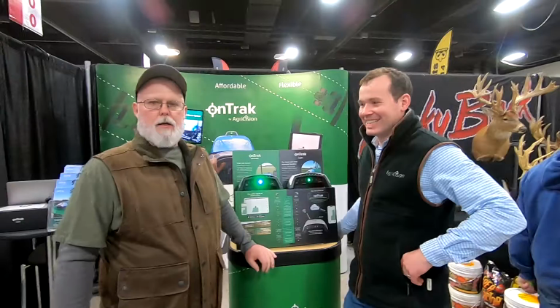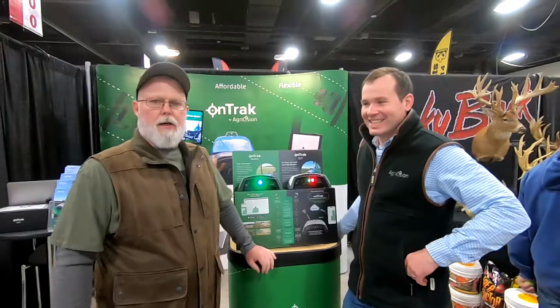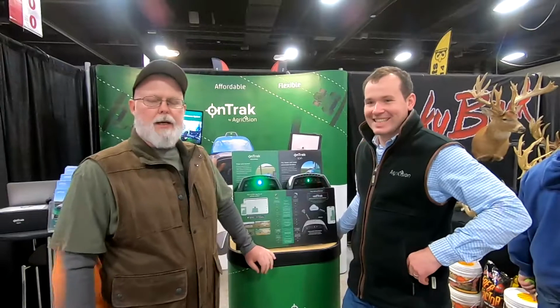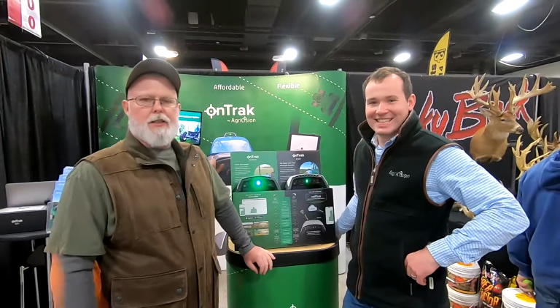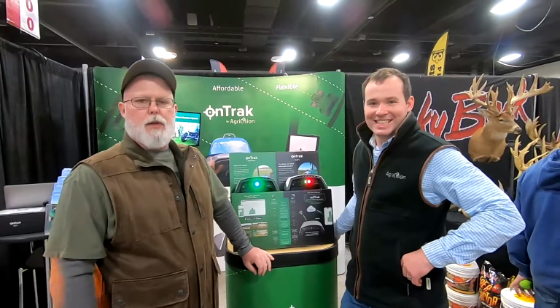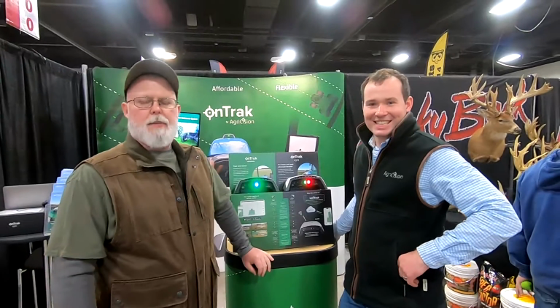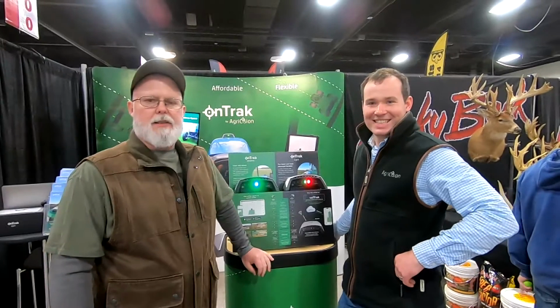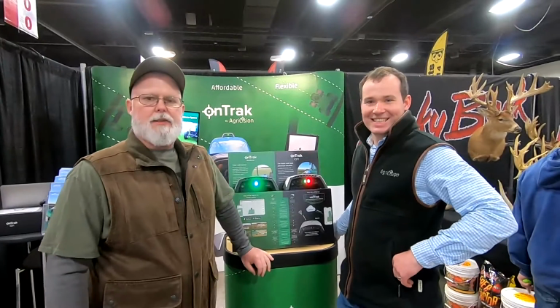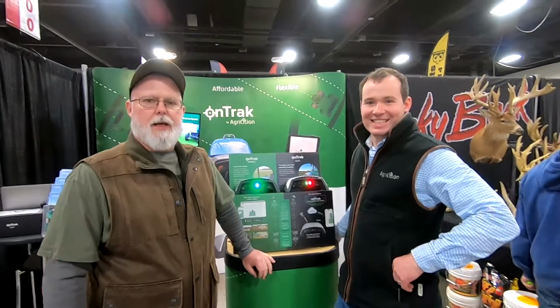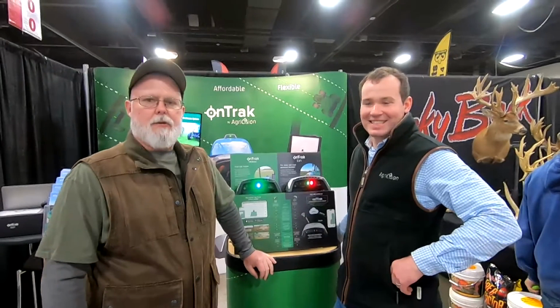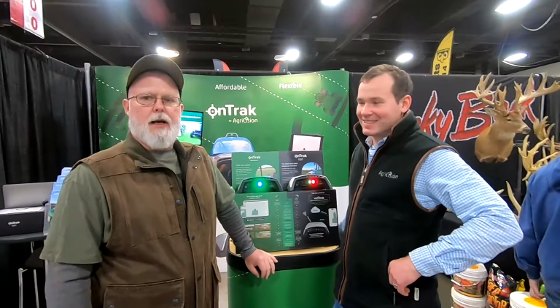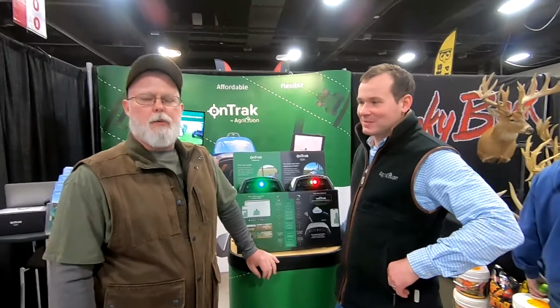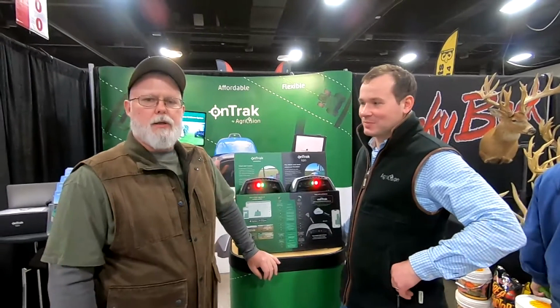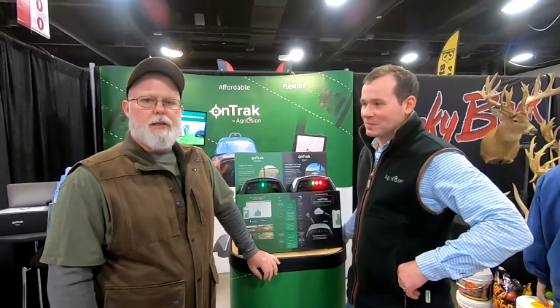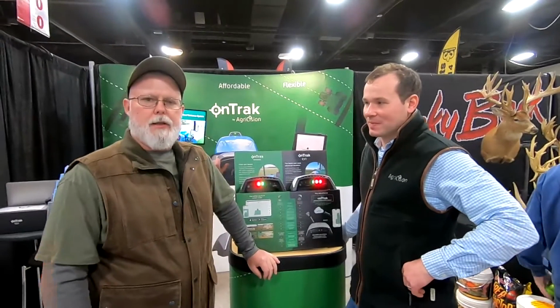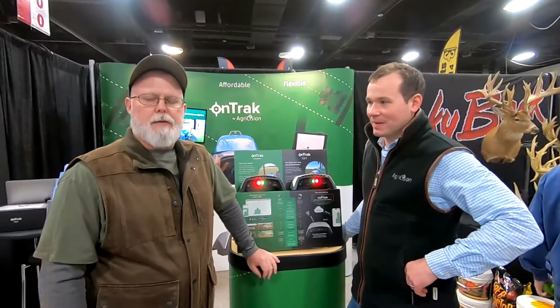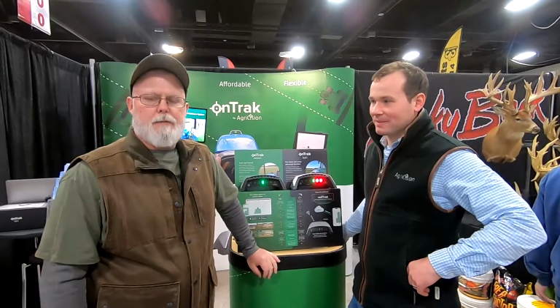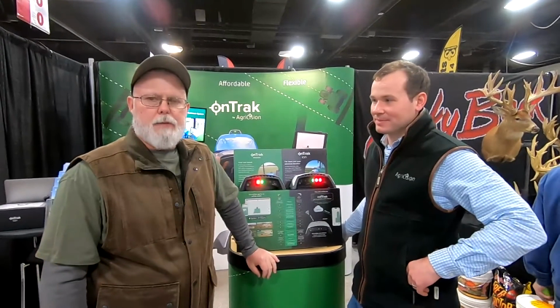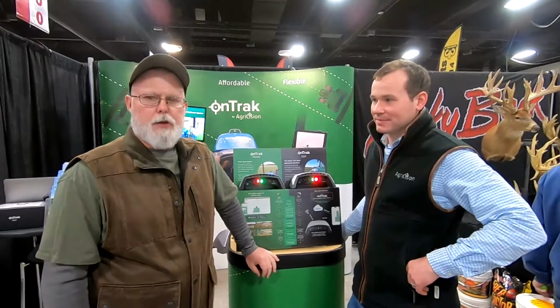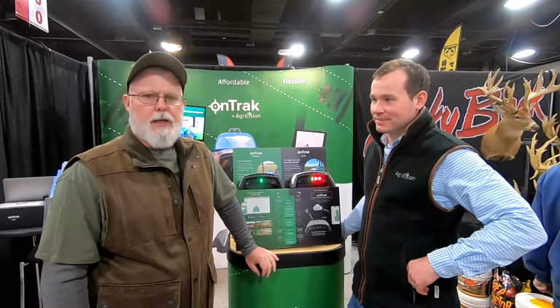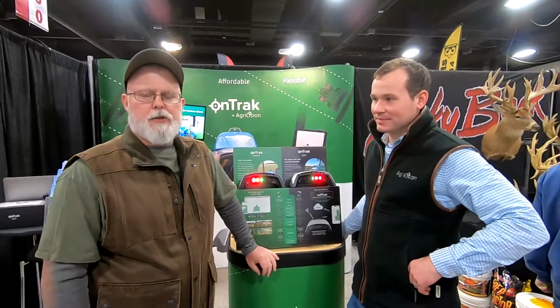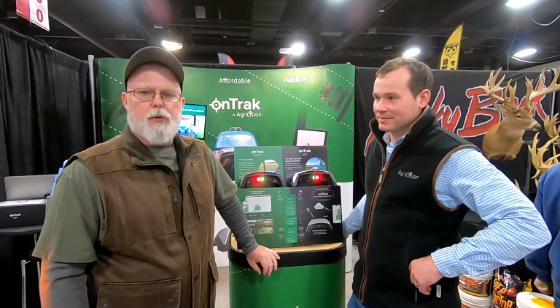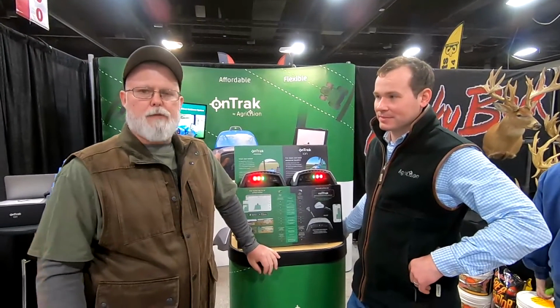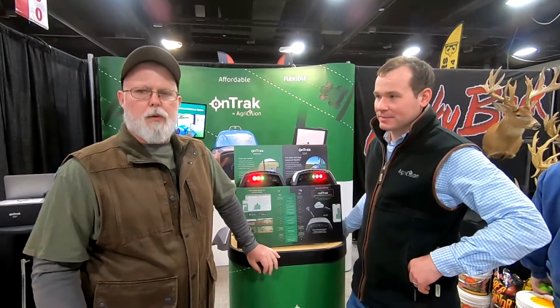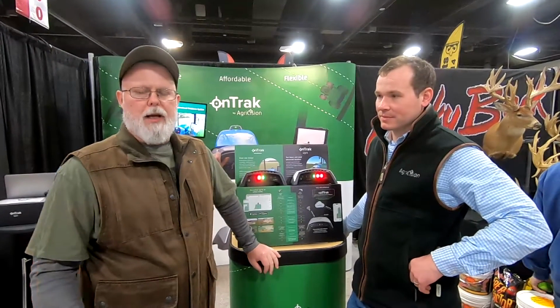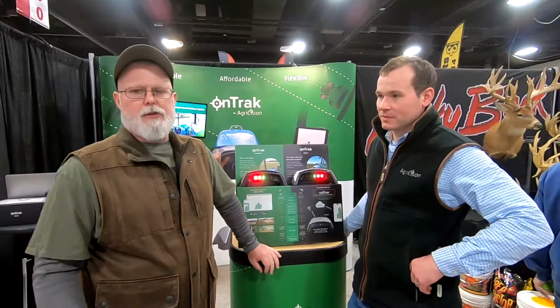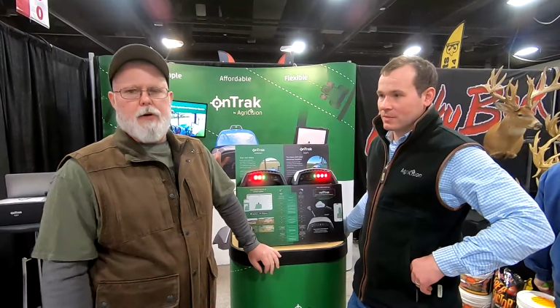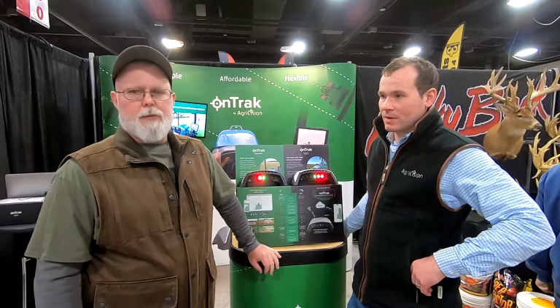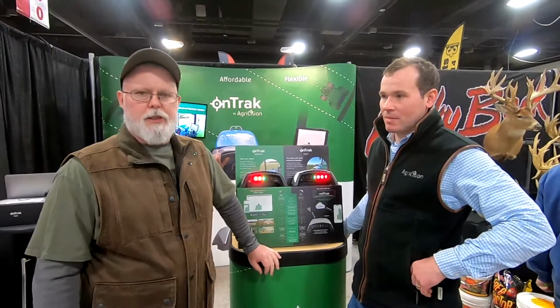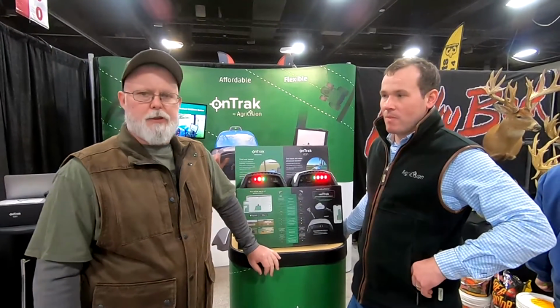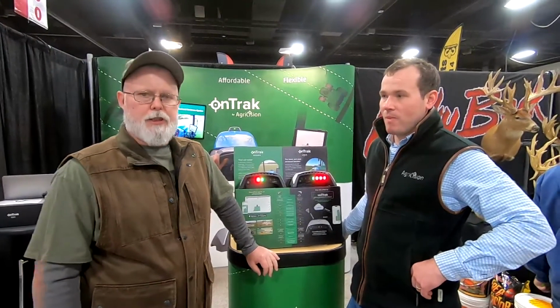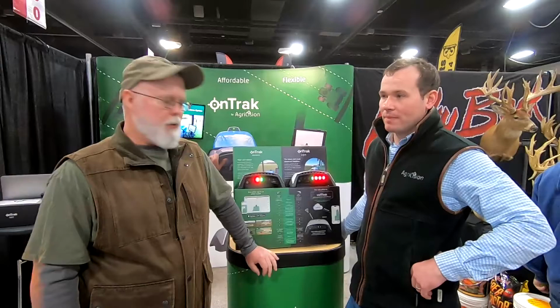Hey guys, welcome back to the channel. We're at the 2024 National Pharmaceuticals Show,